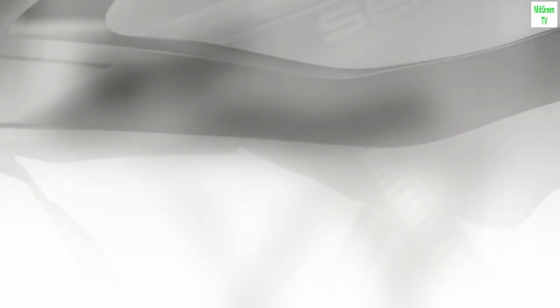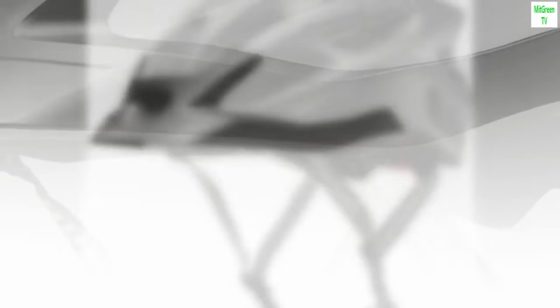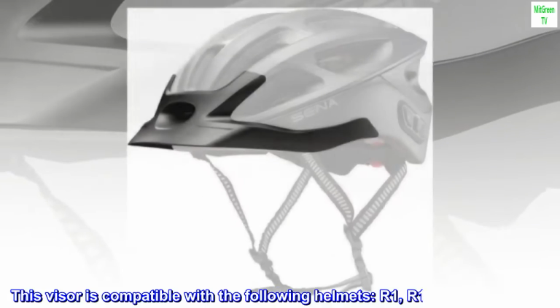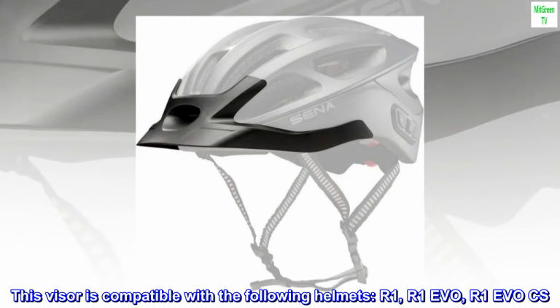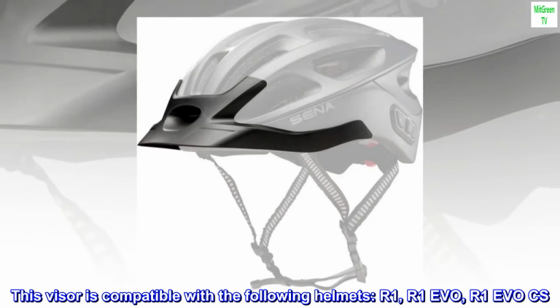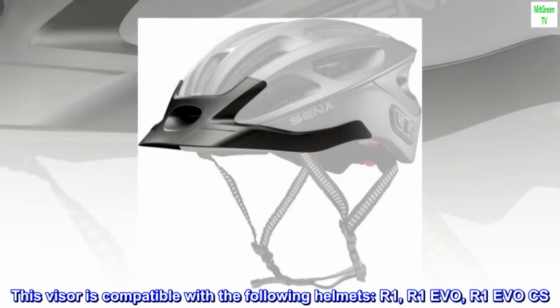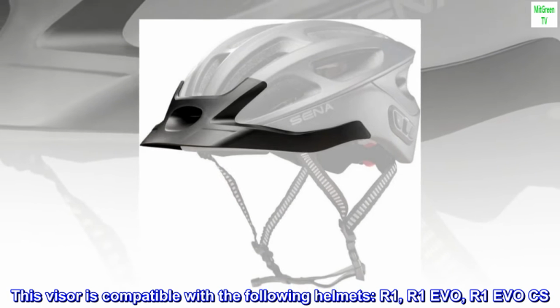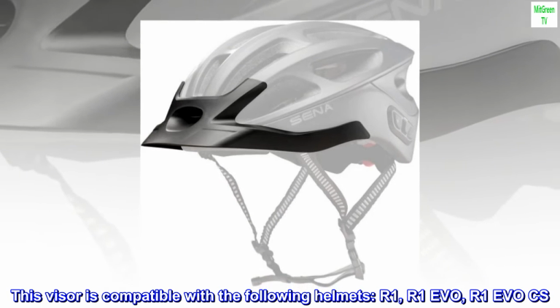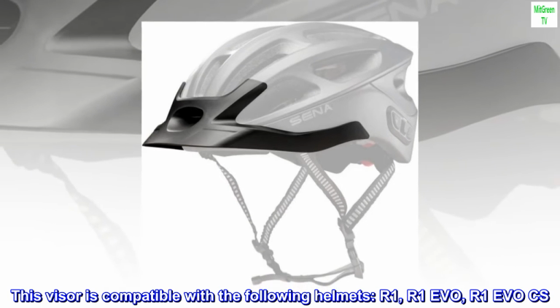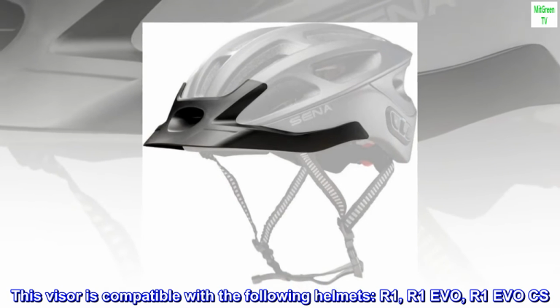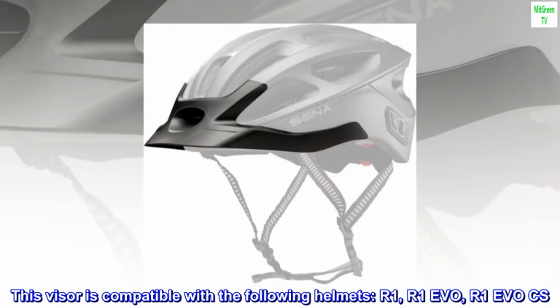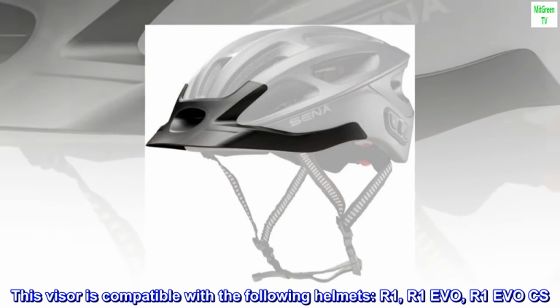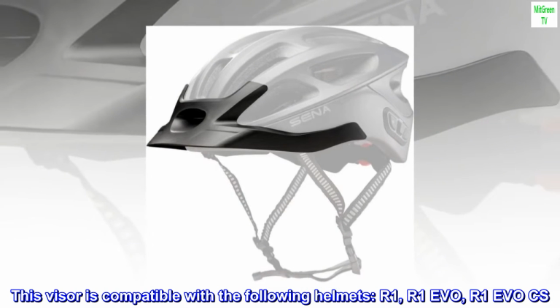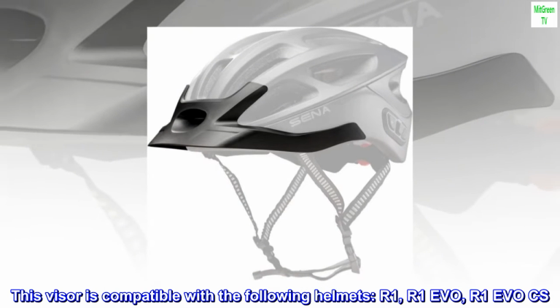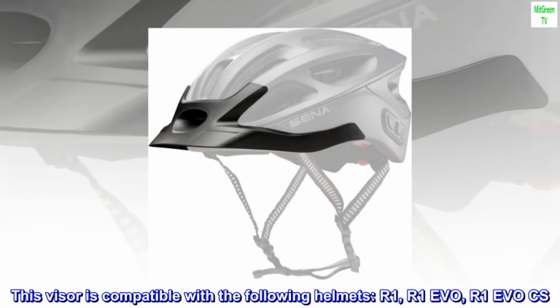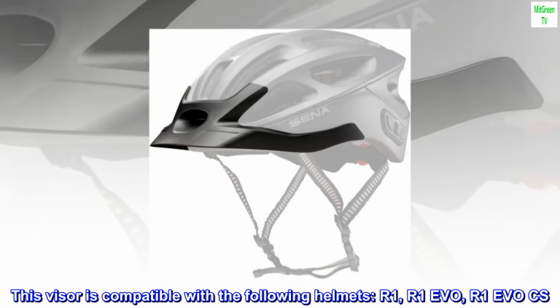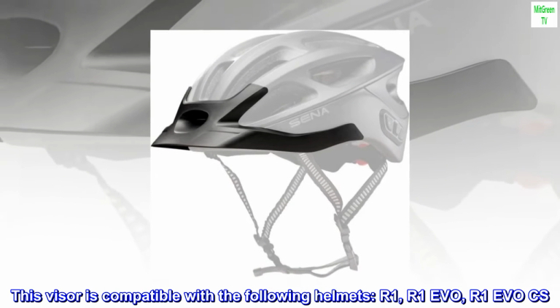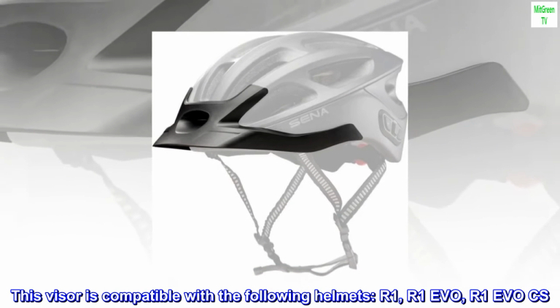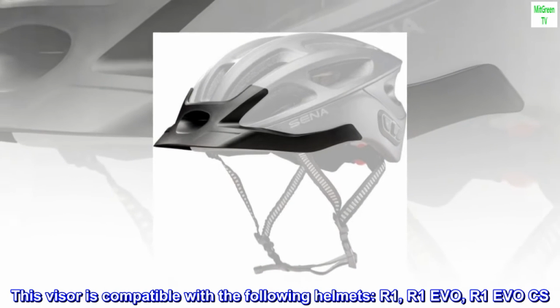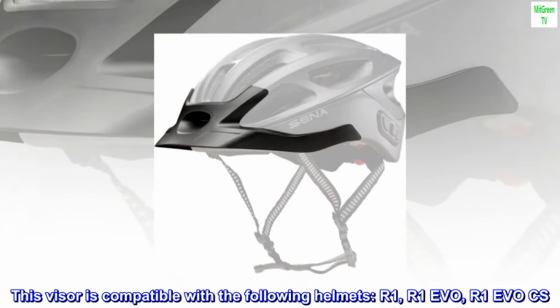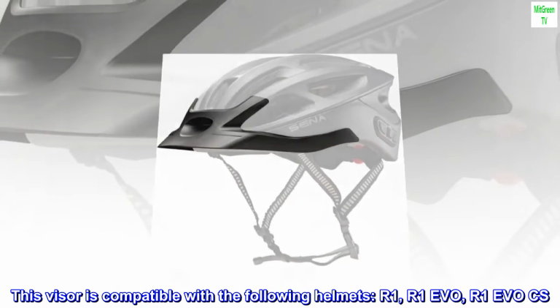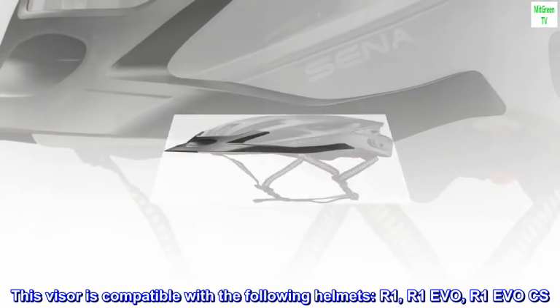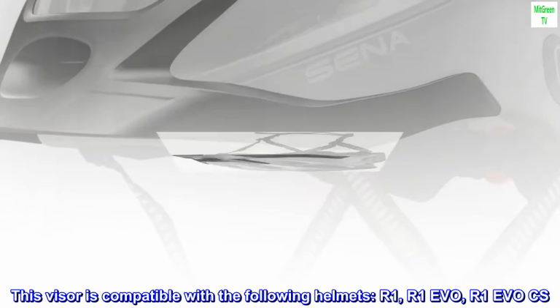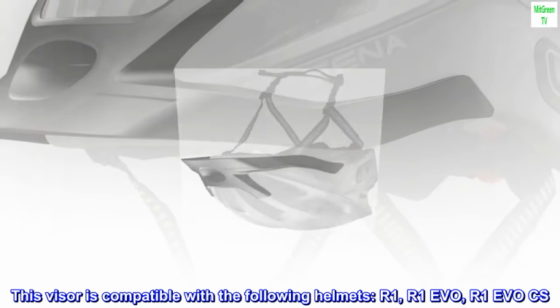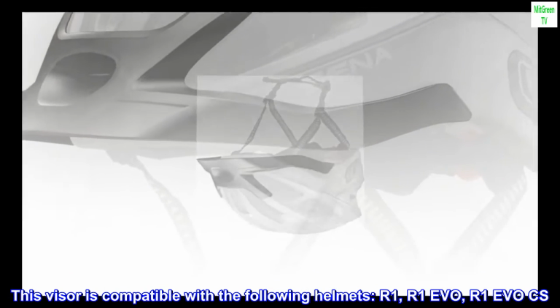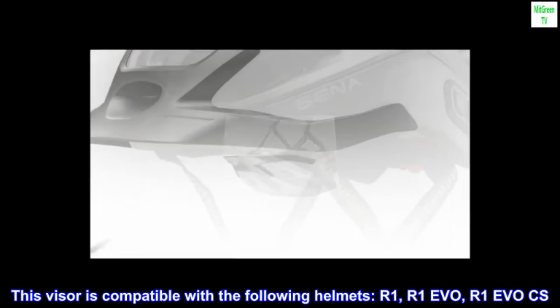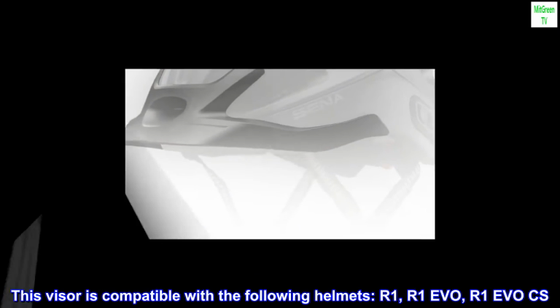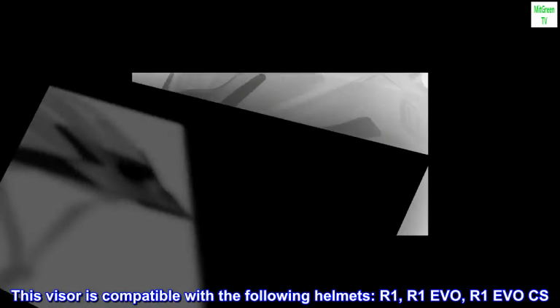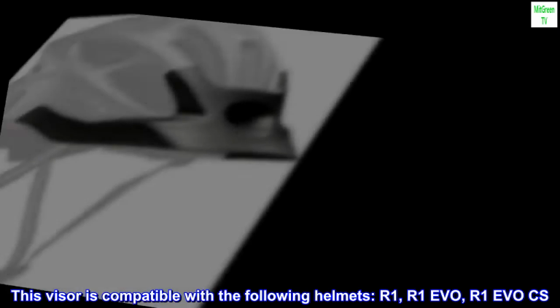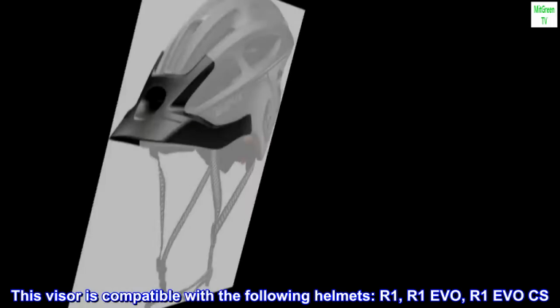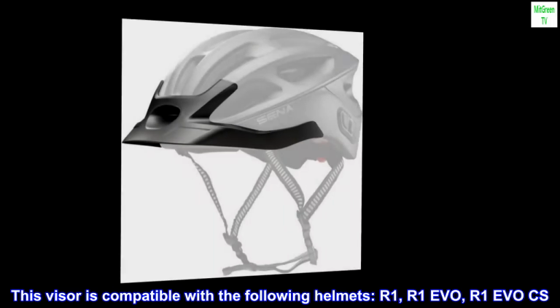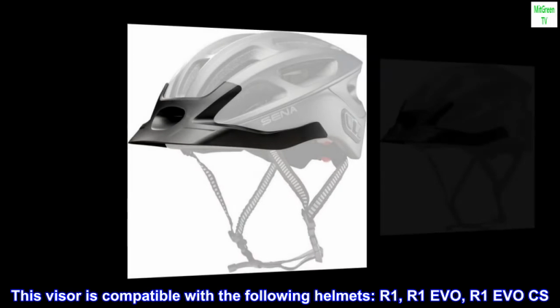This visor is compatible with the following helmets: R1, R1 Evo, R1 Evo CS.